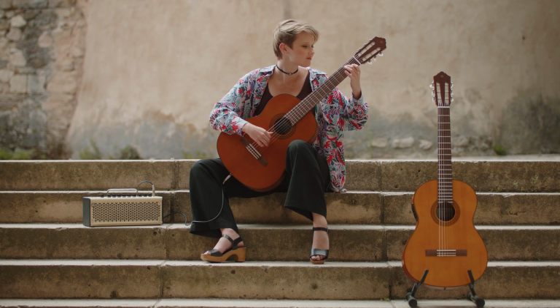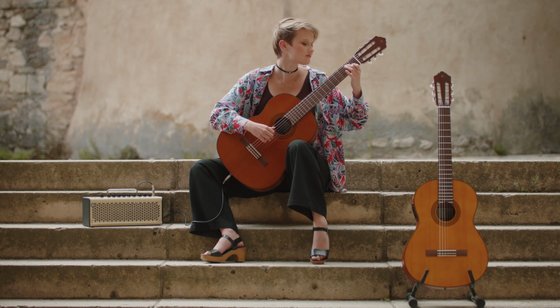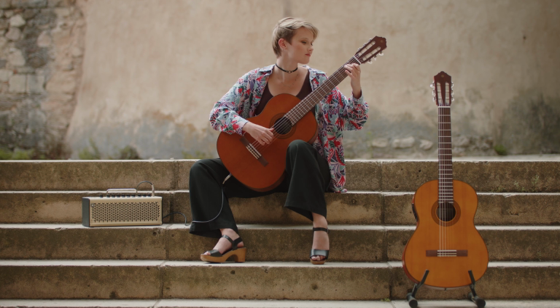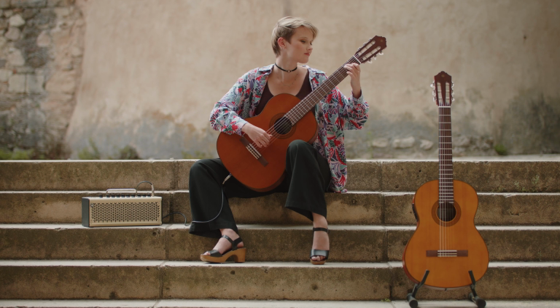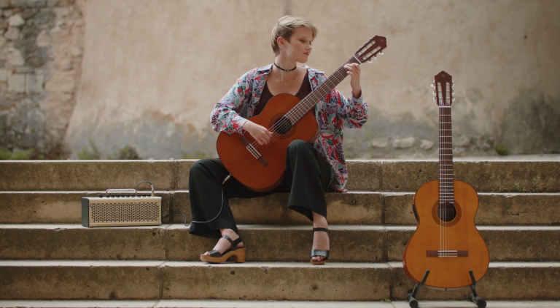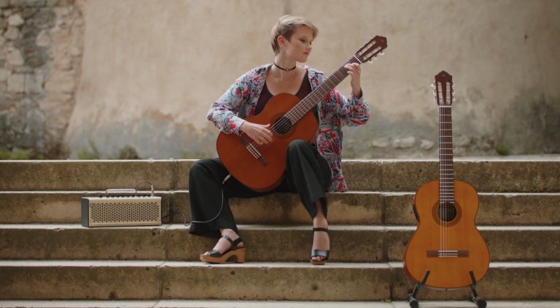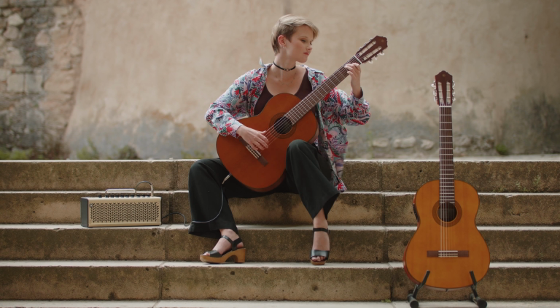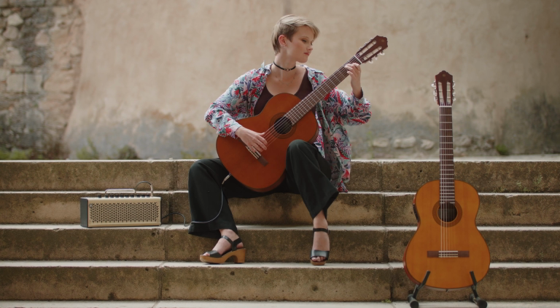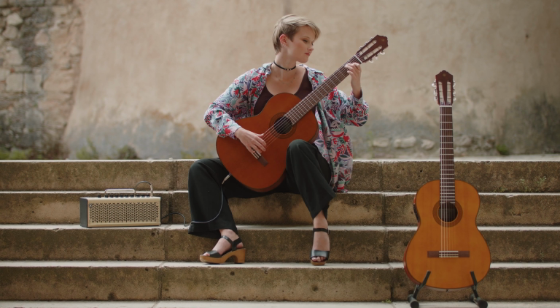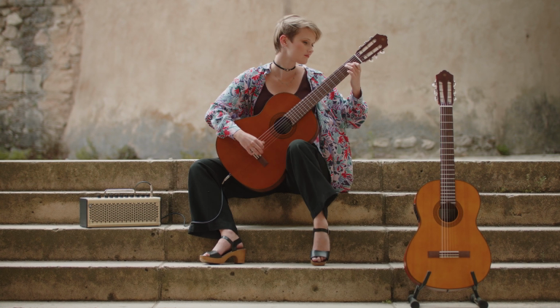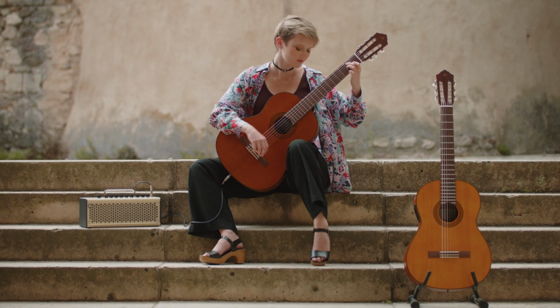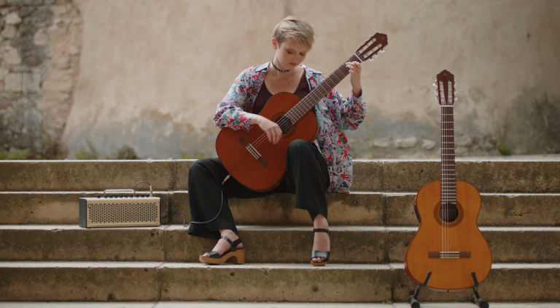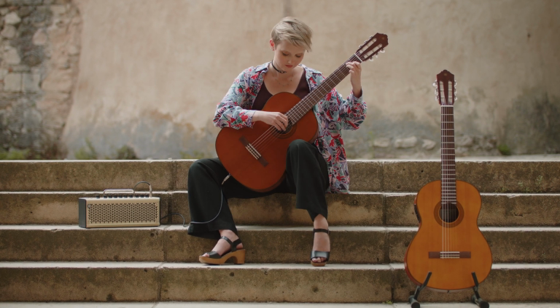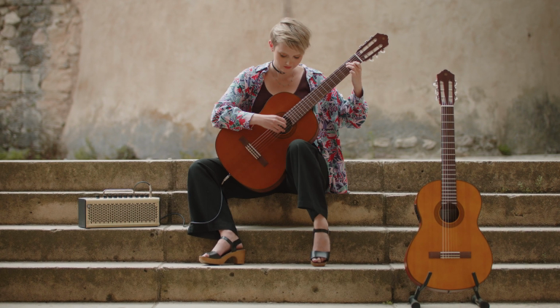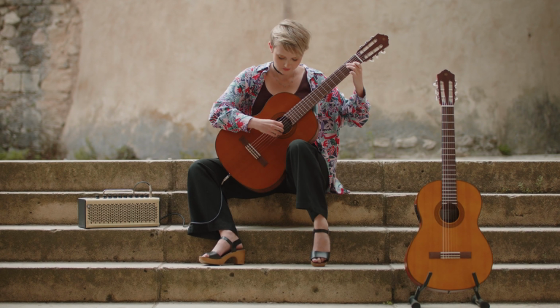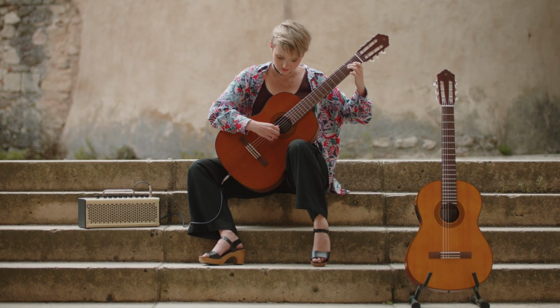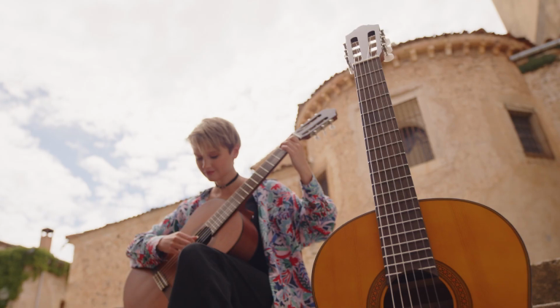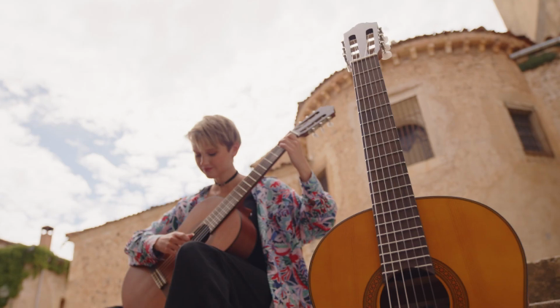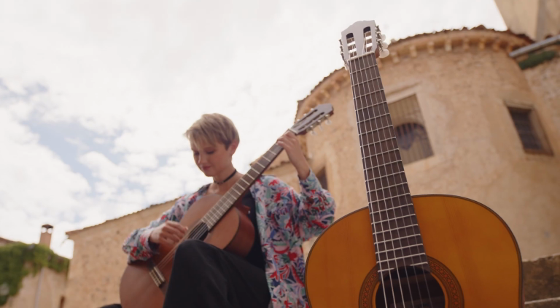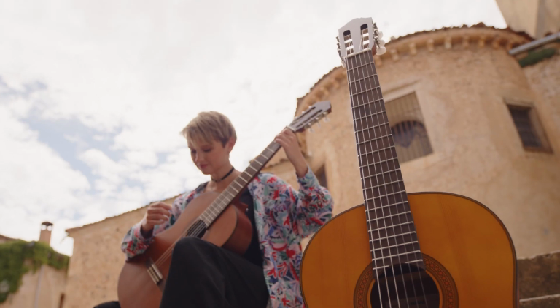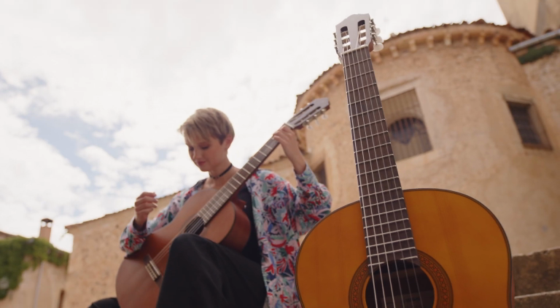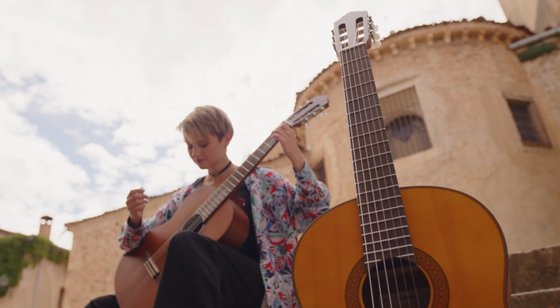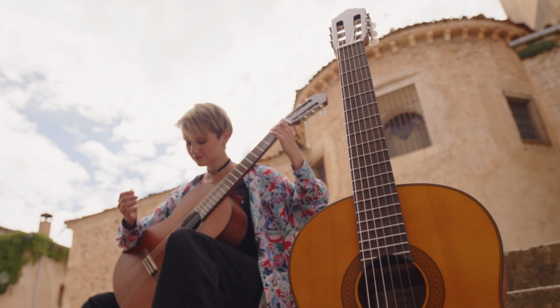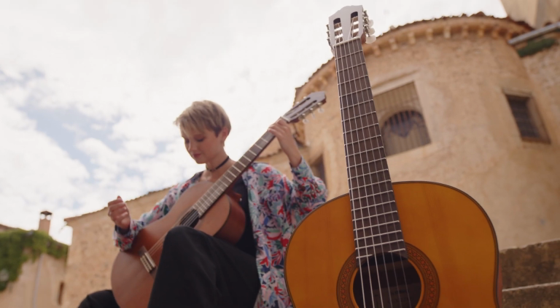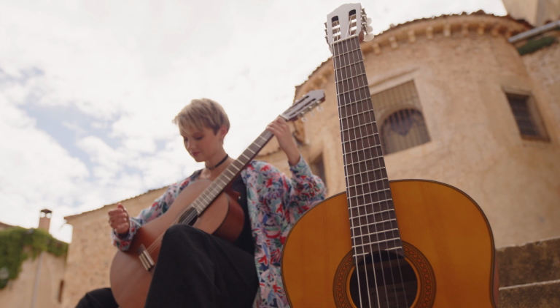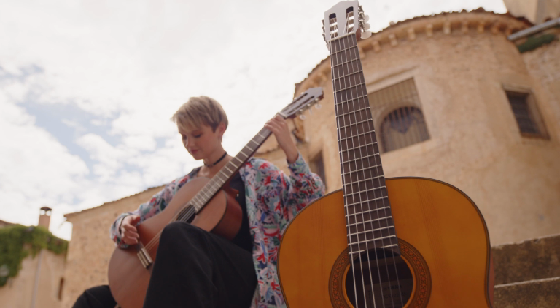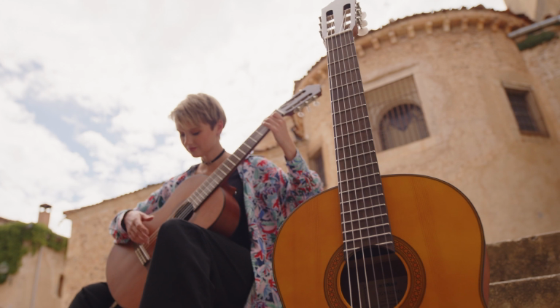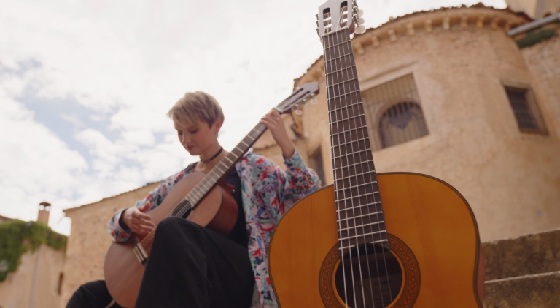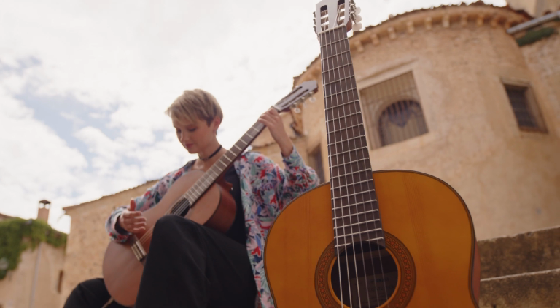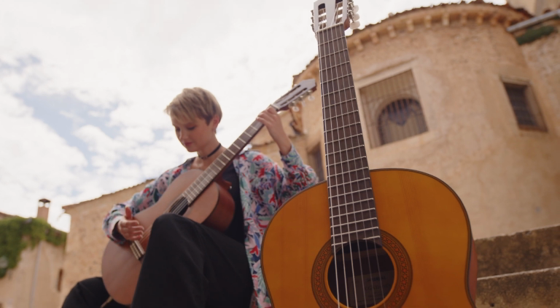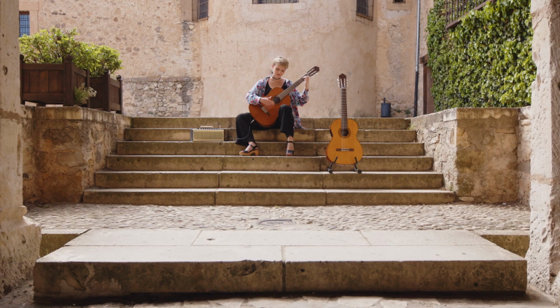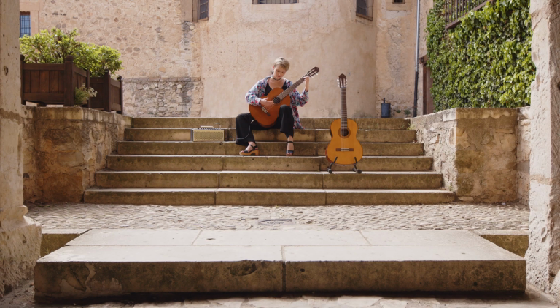Catch the spirit and find your inspiration with the new CGX-122MS and CGX-122MC from Yamaha.